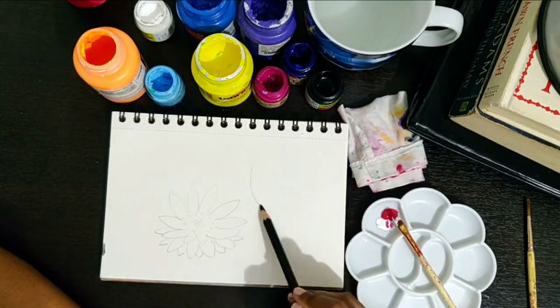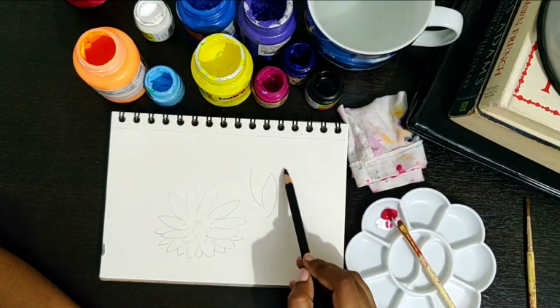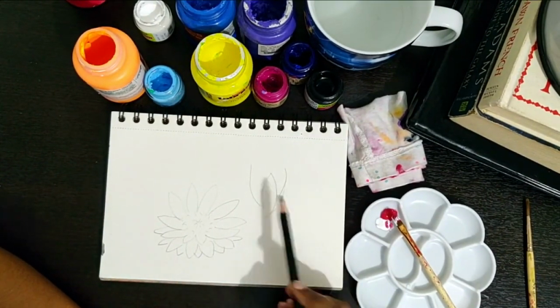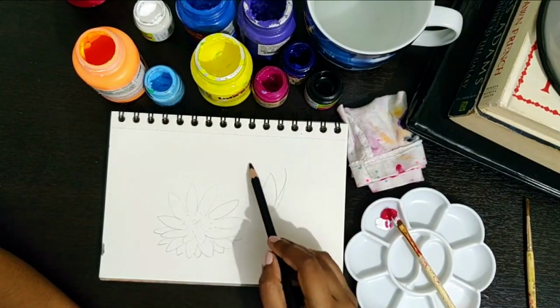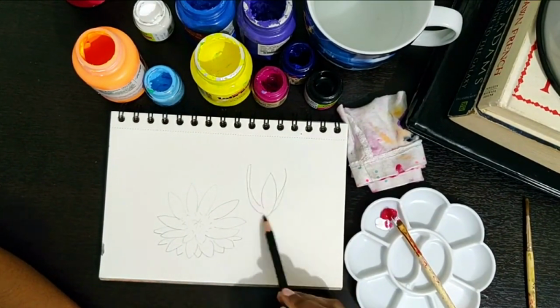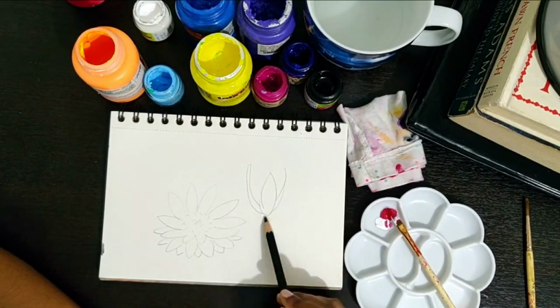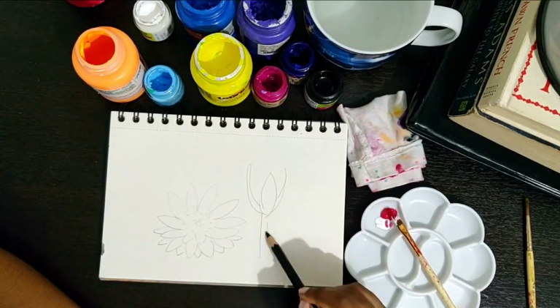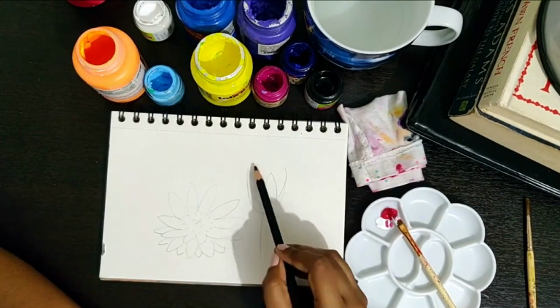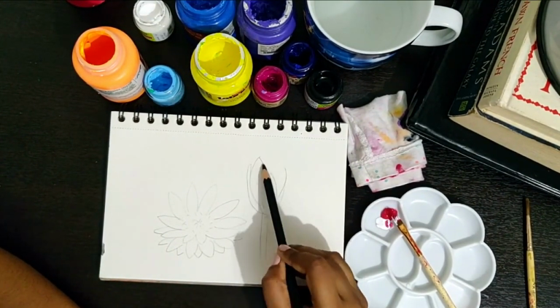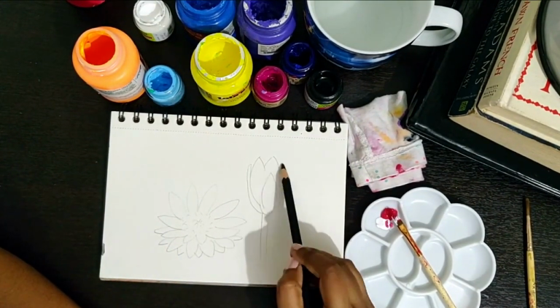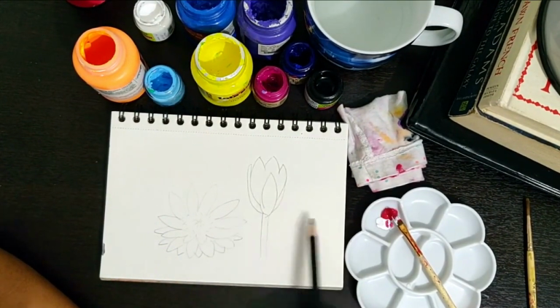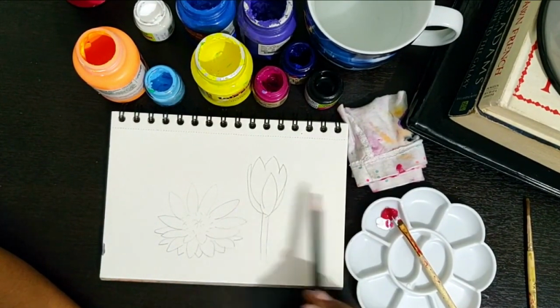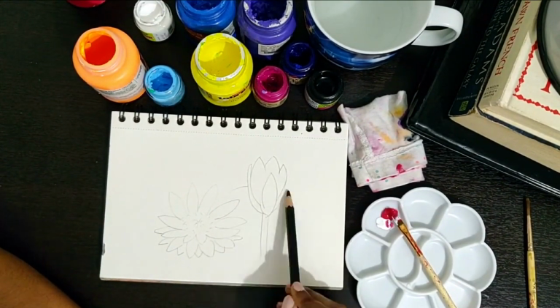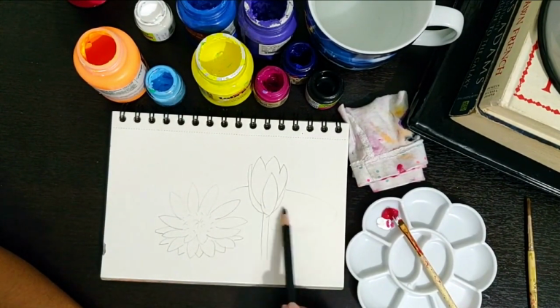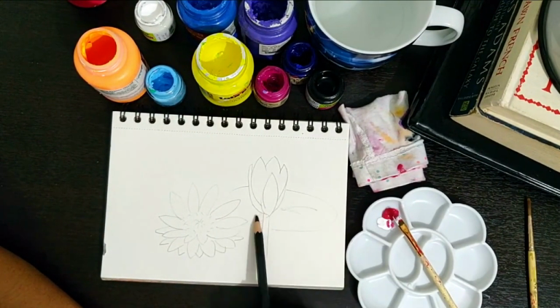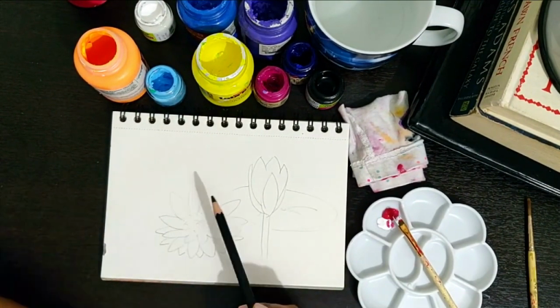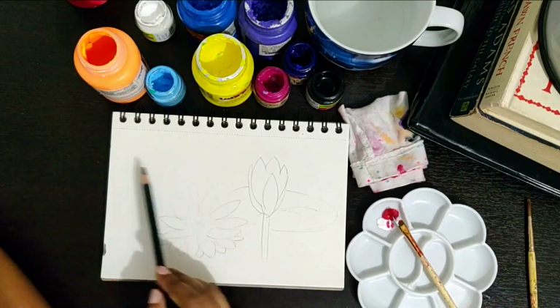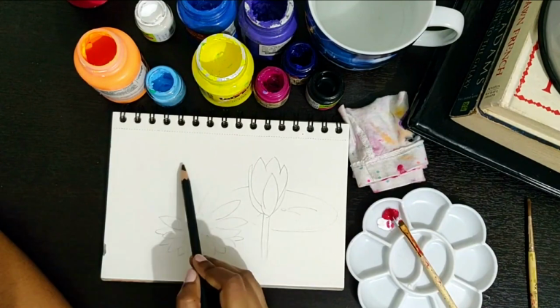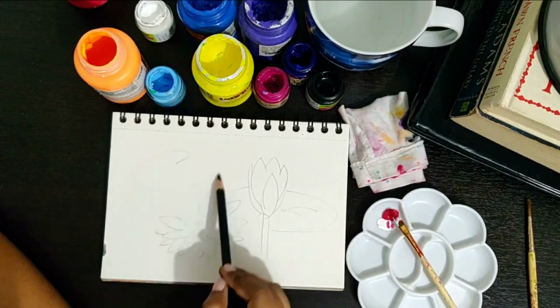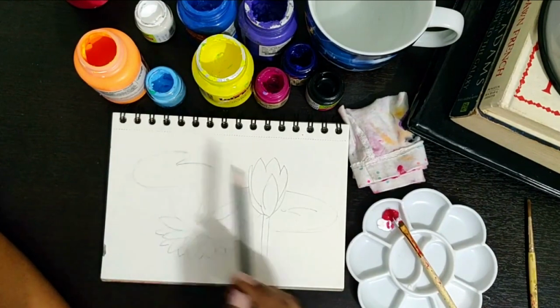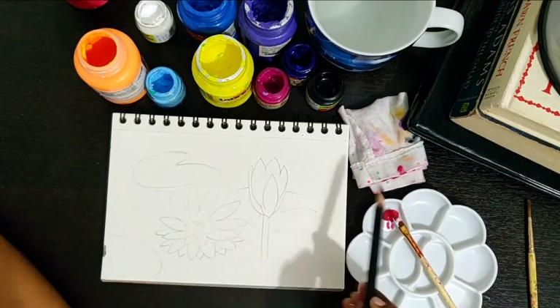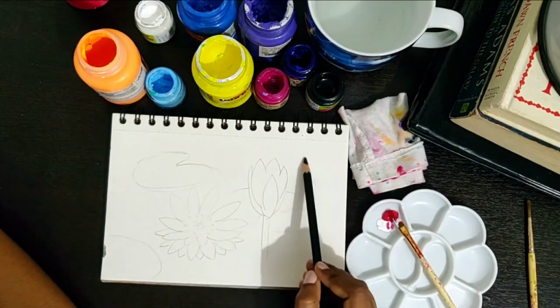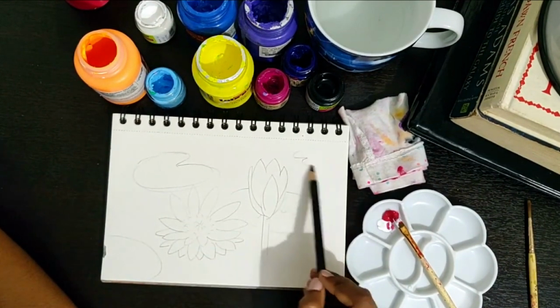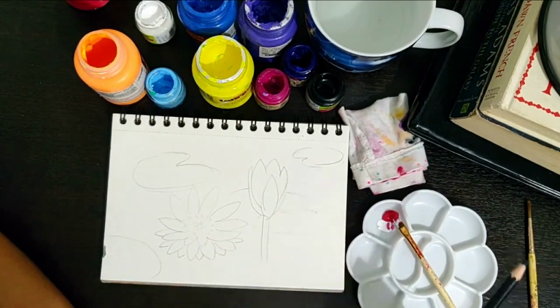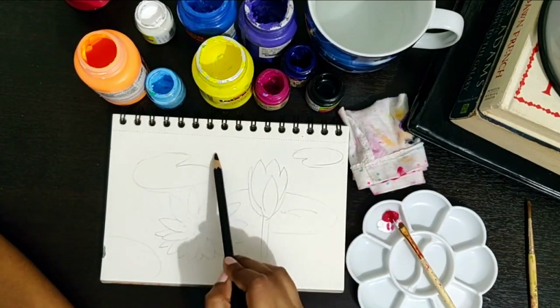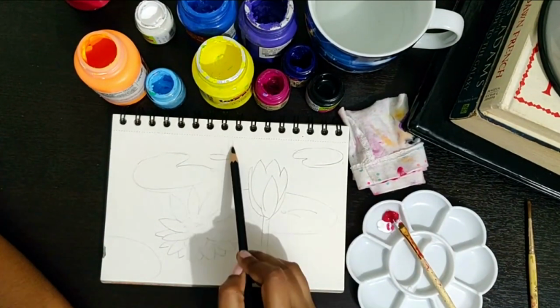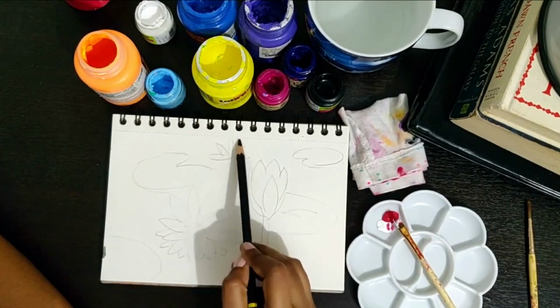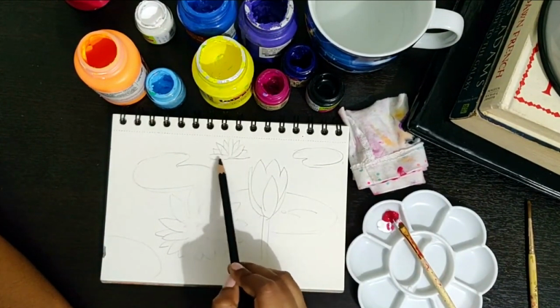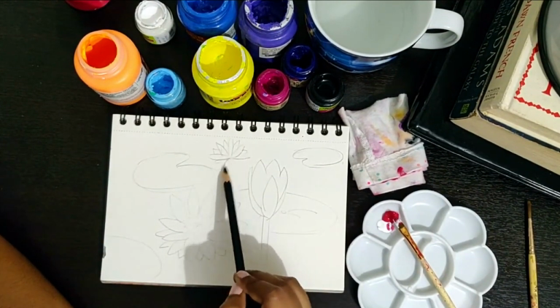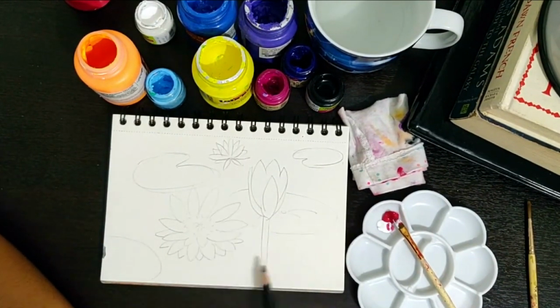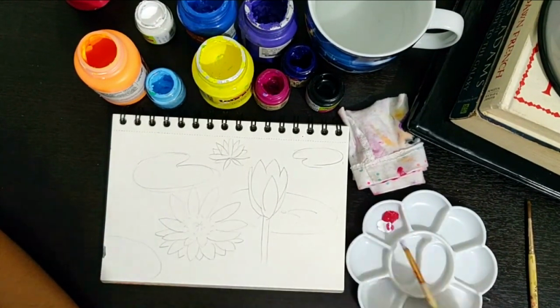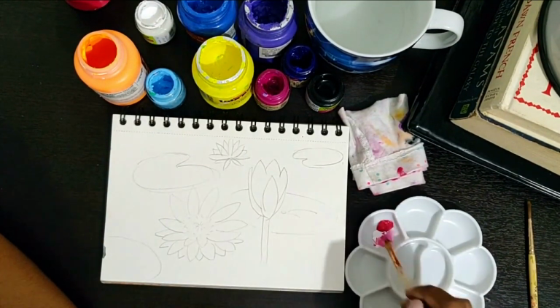It doesn't matter how good your sketching is — you just have to try and capture the form as accurately as you can.